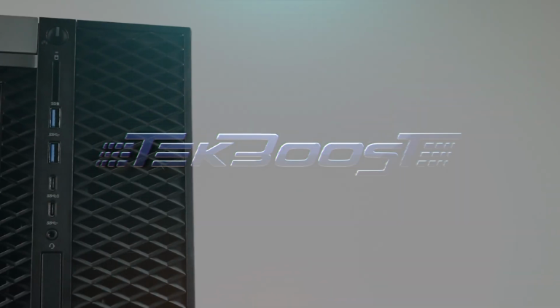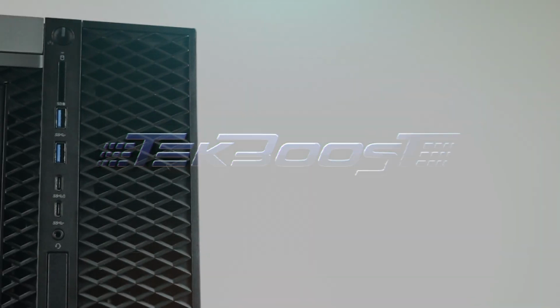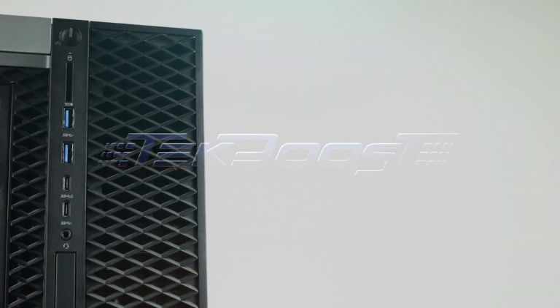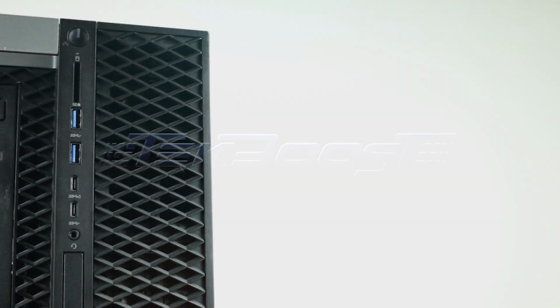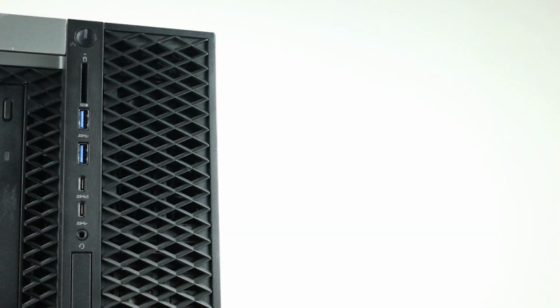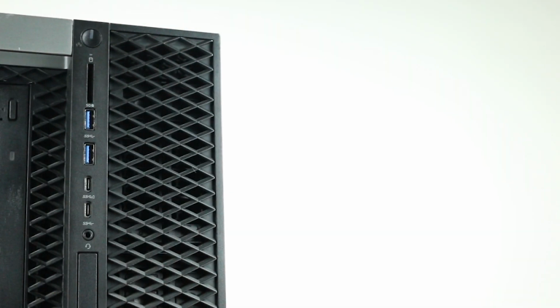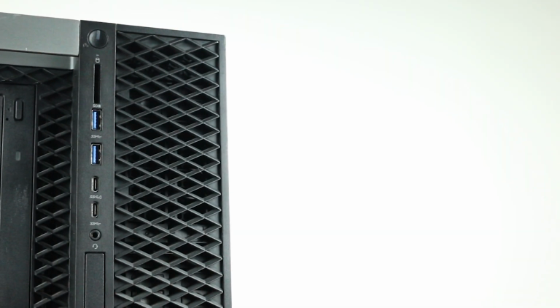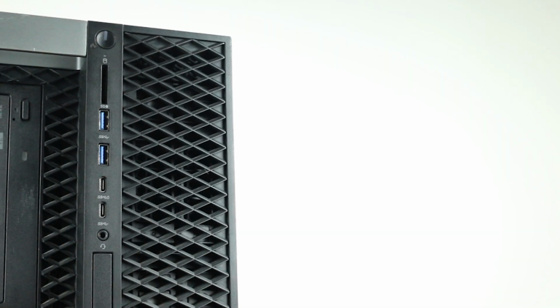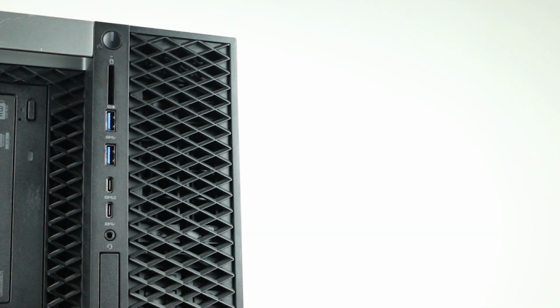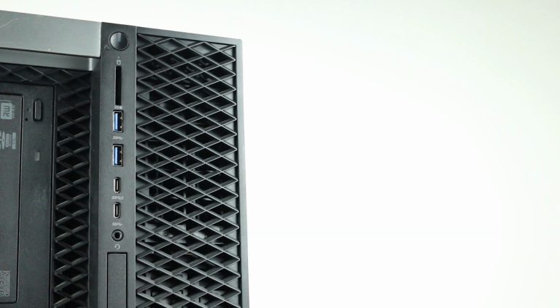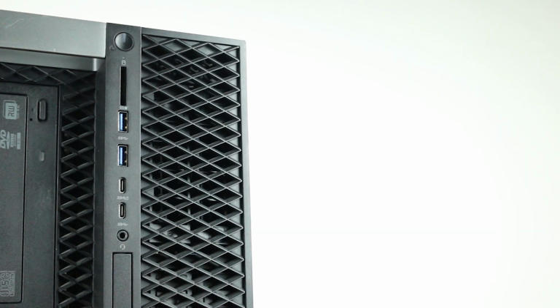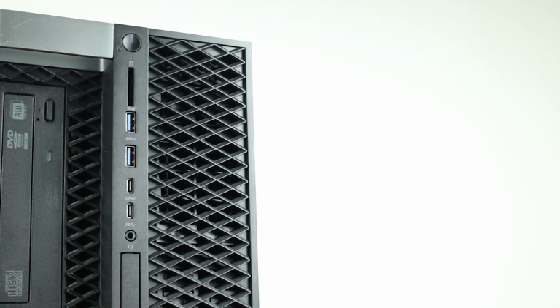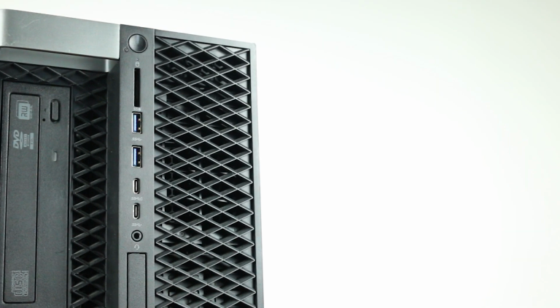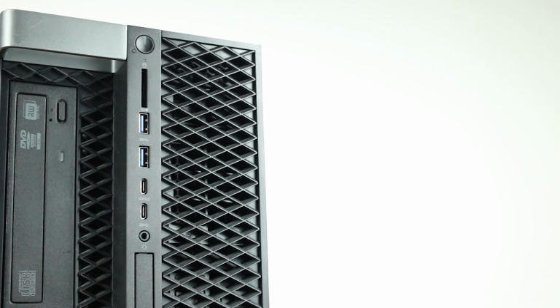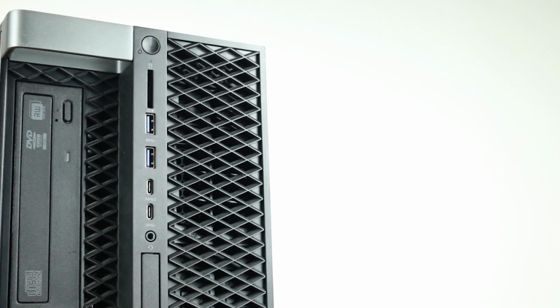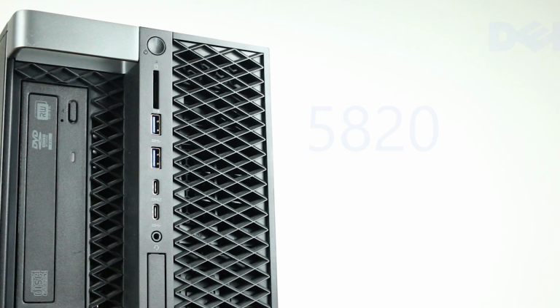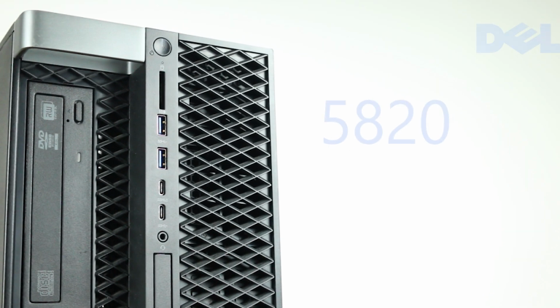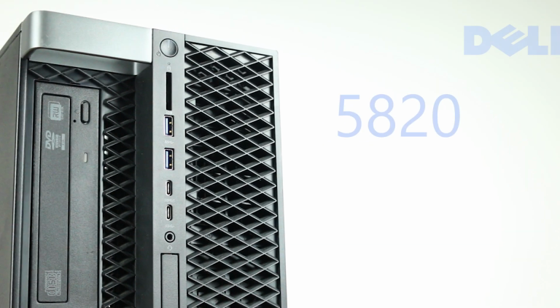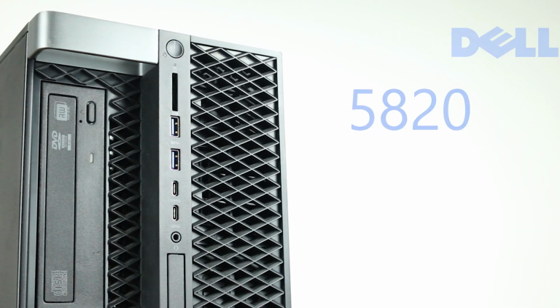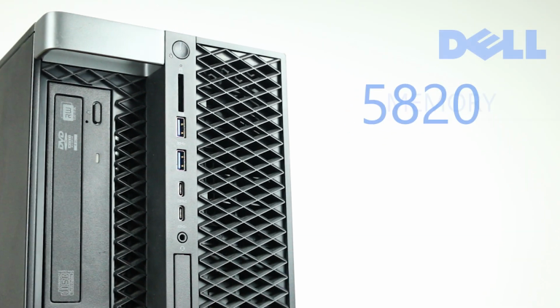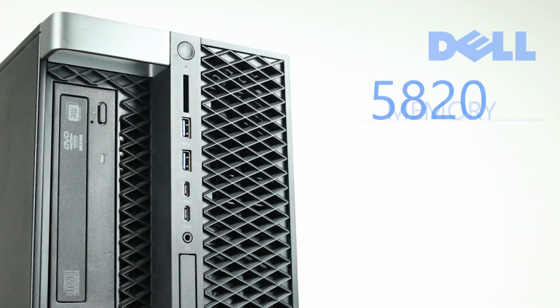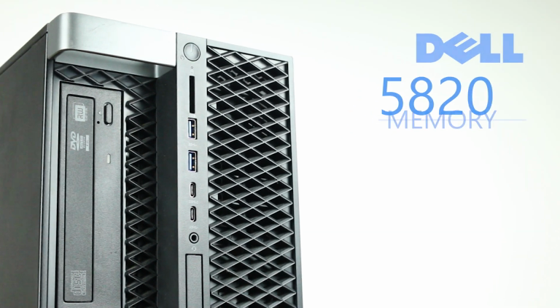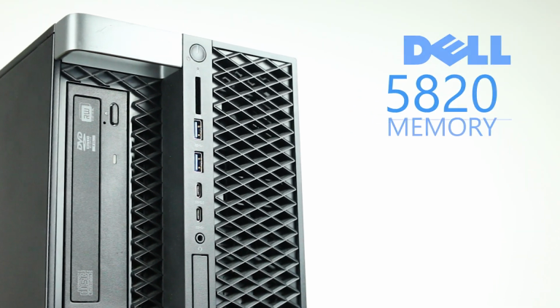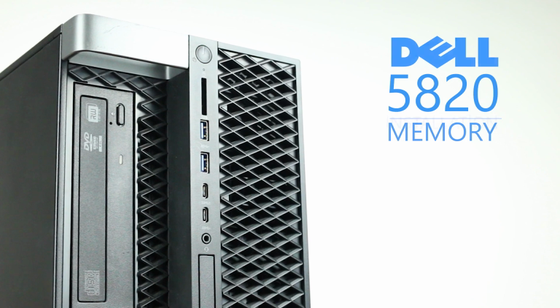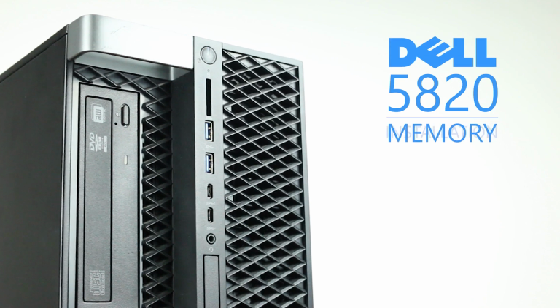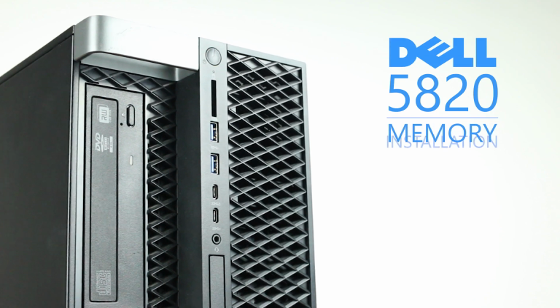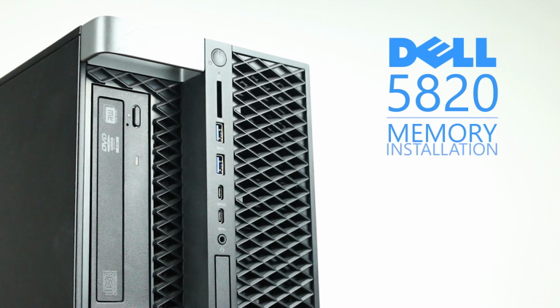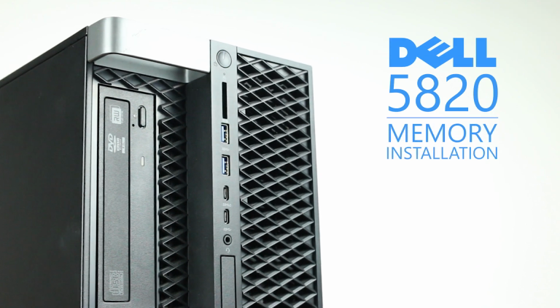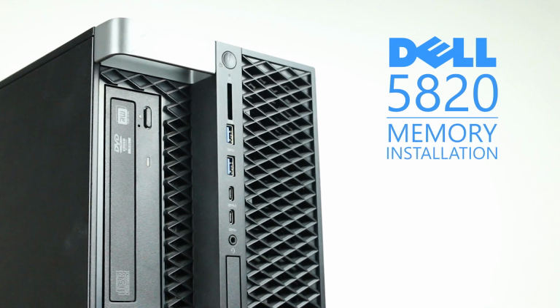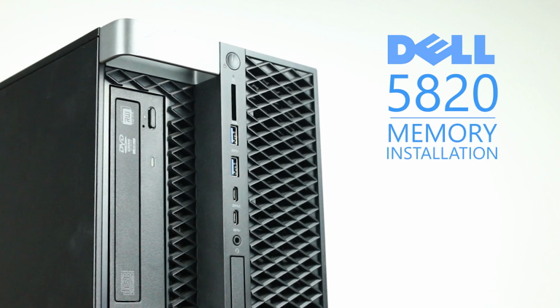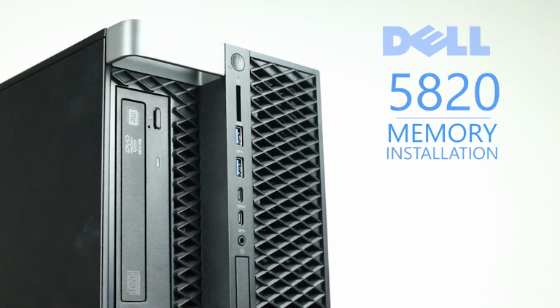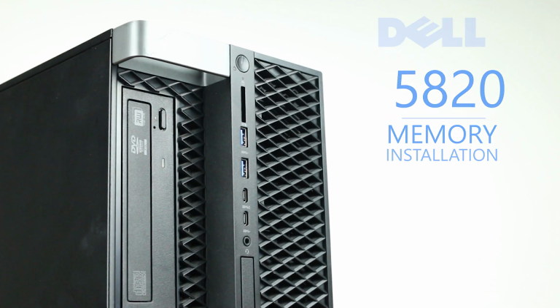Hello and welcome to TechBoost TV. Today, I'm going to show you how to install memory into a Dell Precision 5820 workstation.